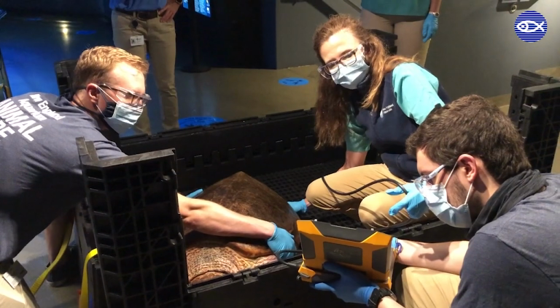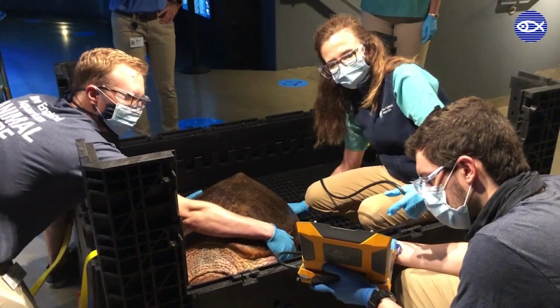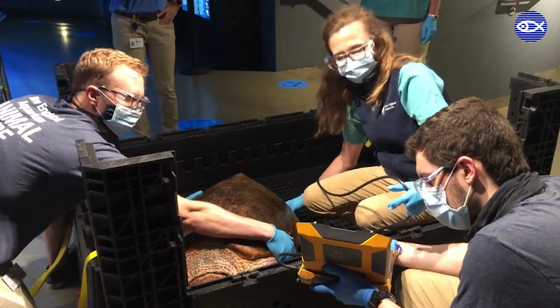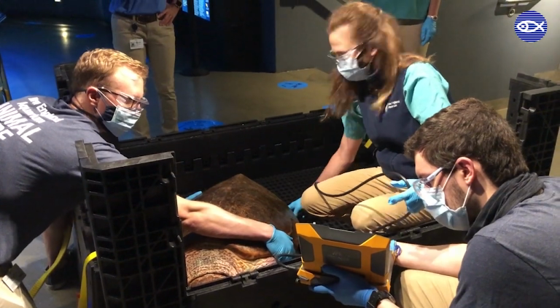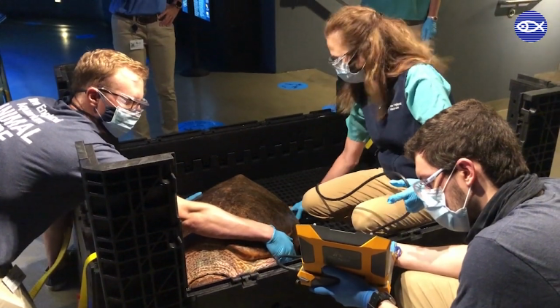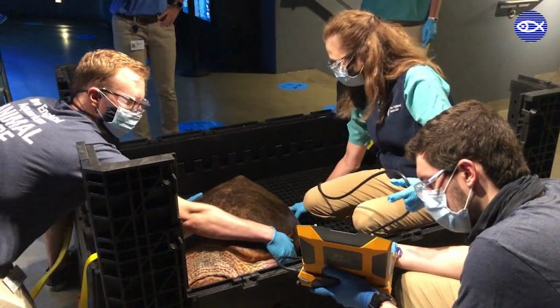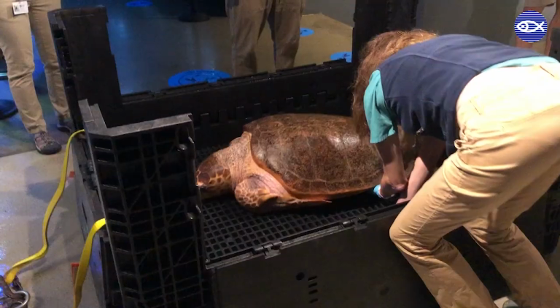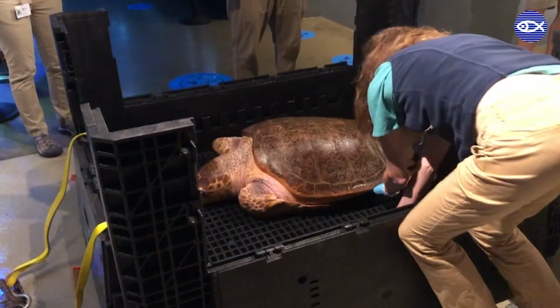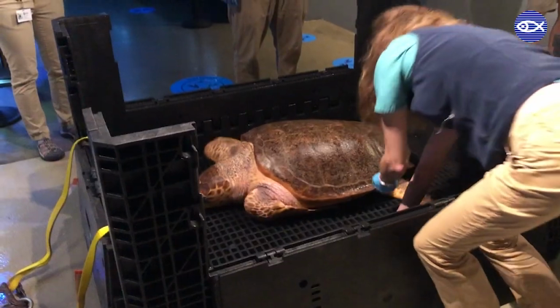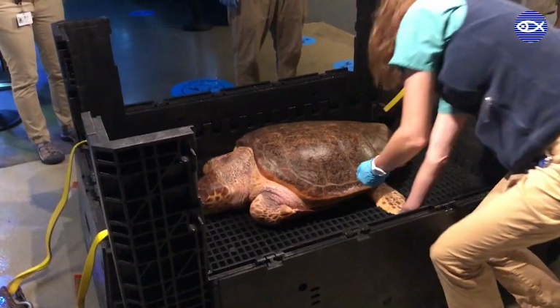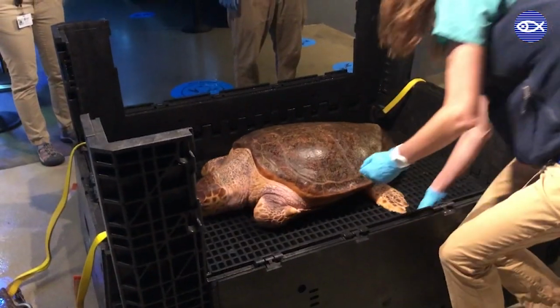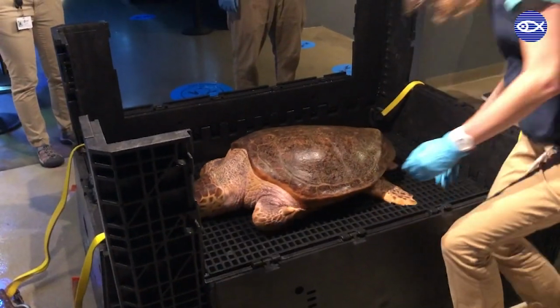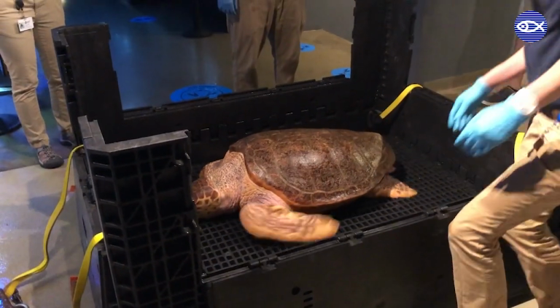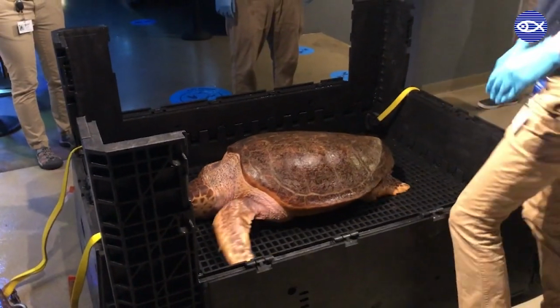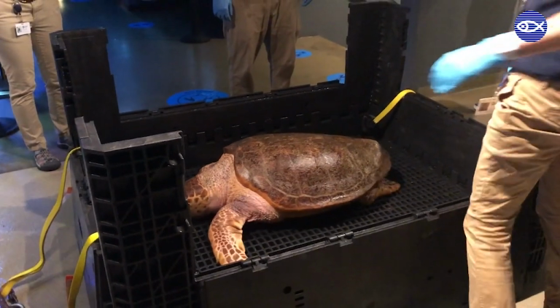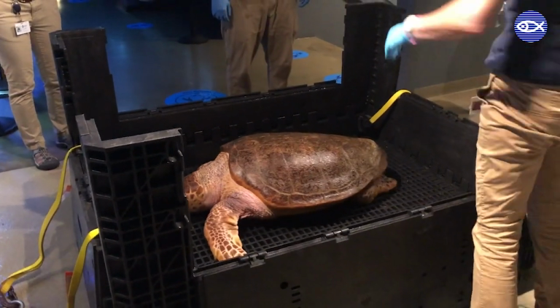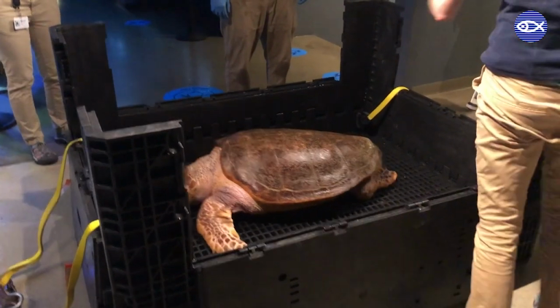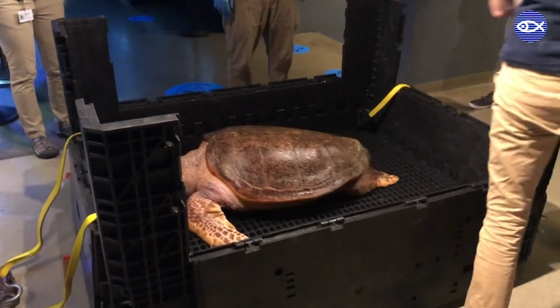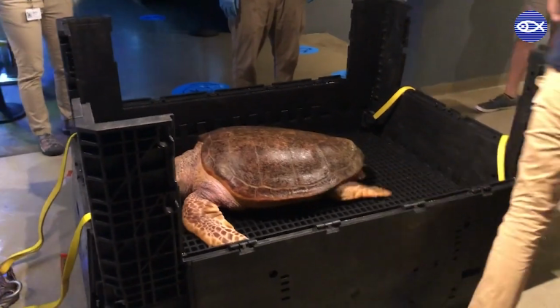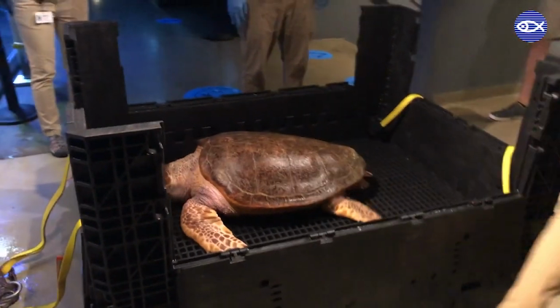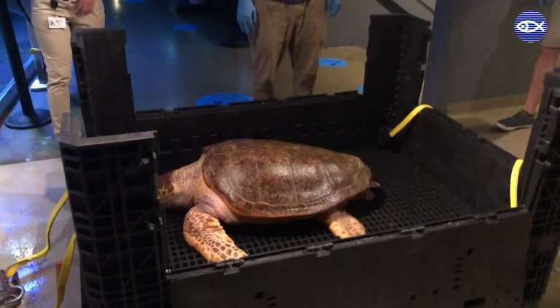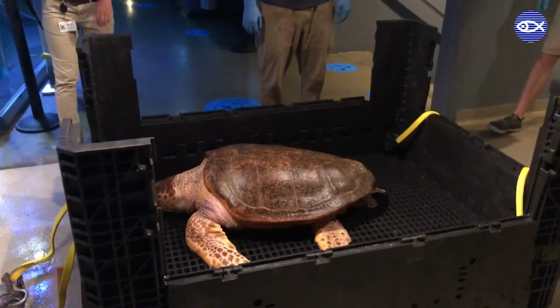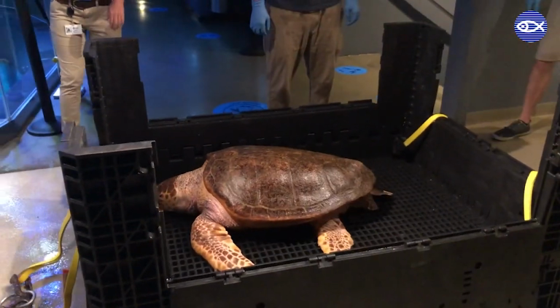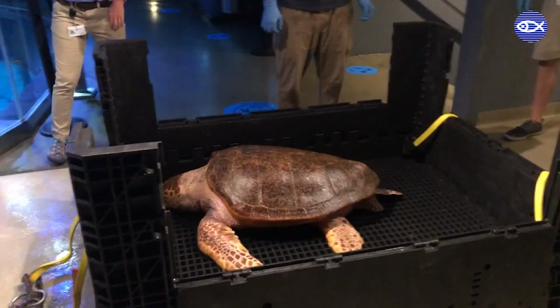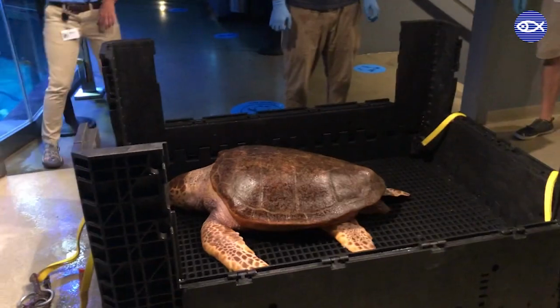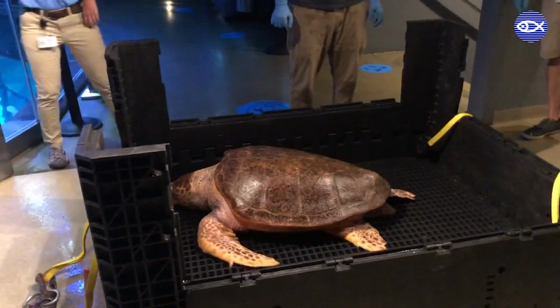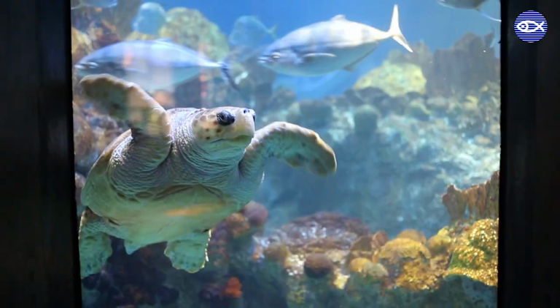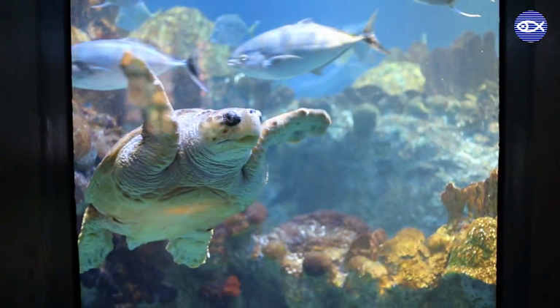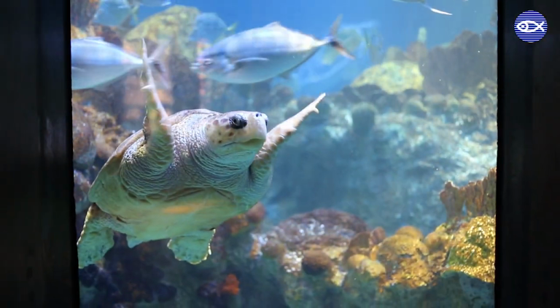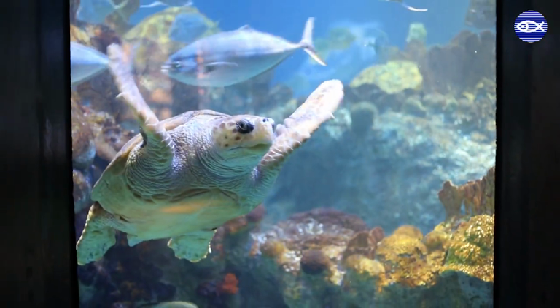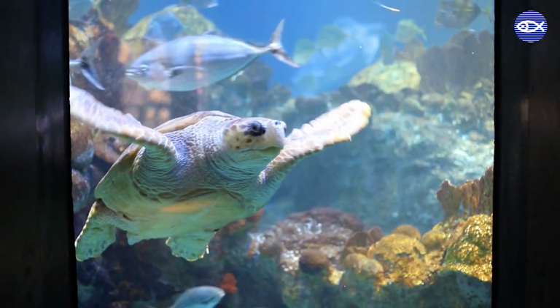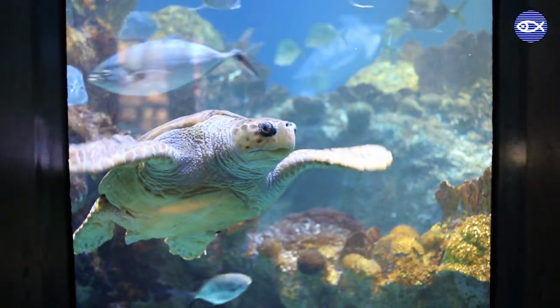With the ultrasound complete, Carolina is given a clean bill of health and is ready to be returned to the giant ocean tank to go about her day.